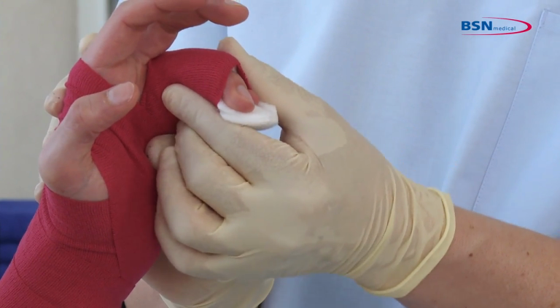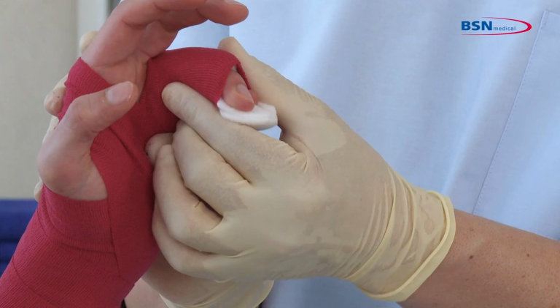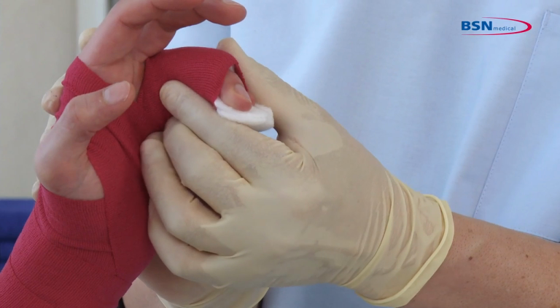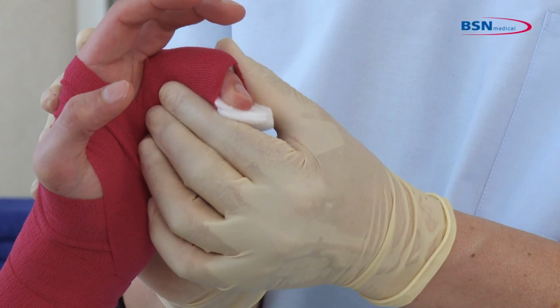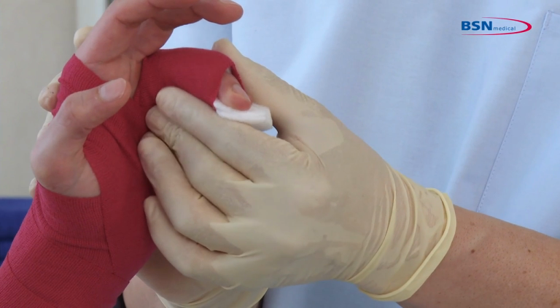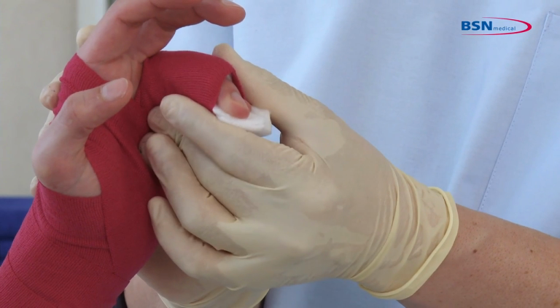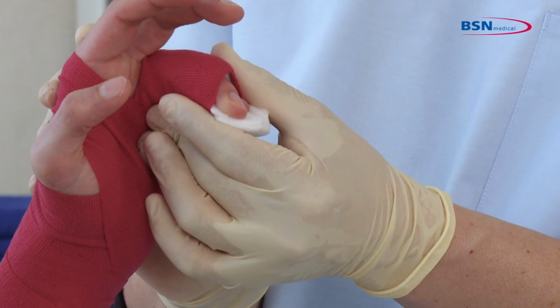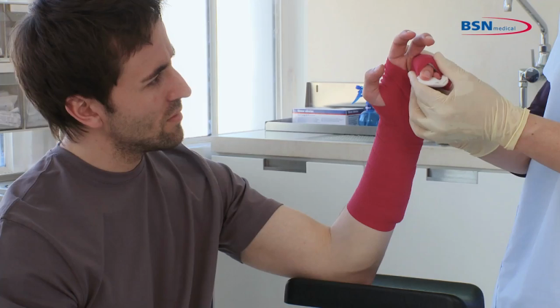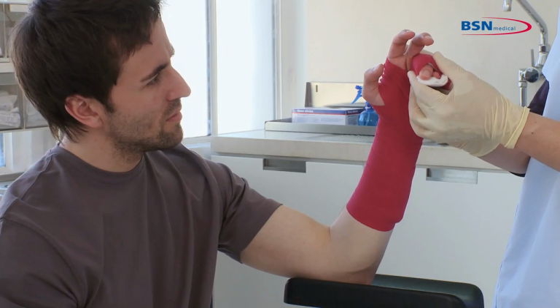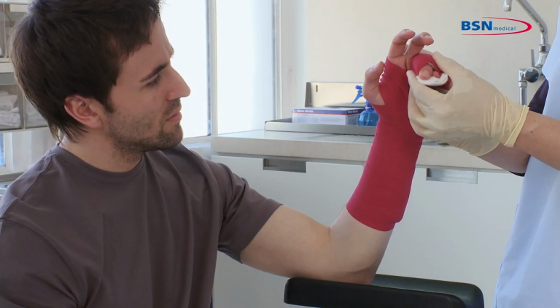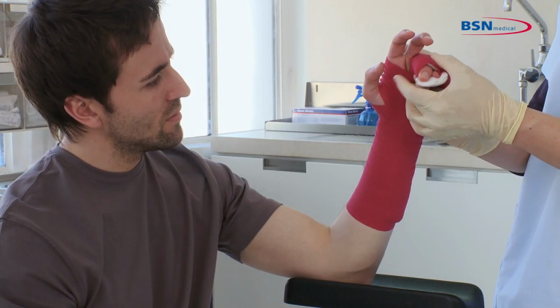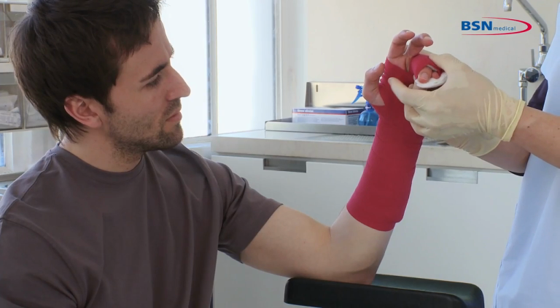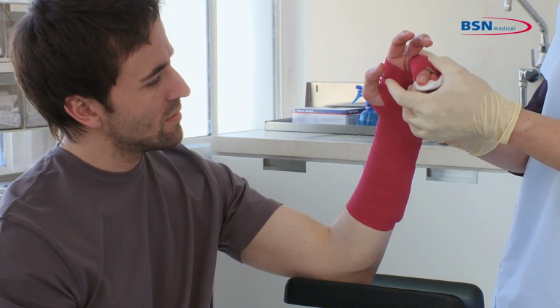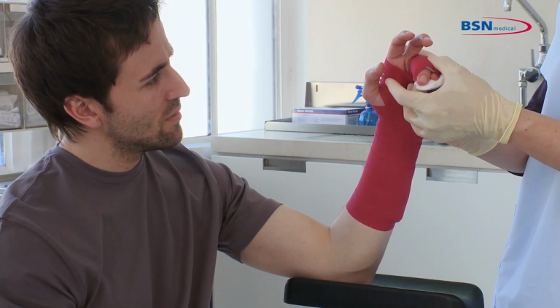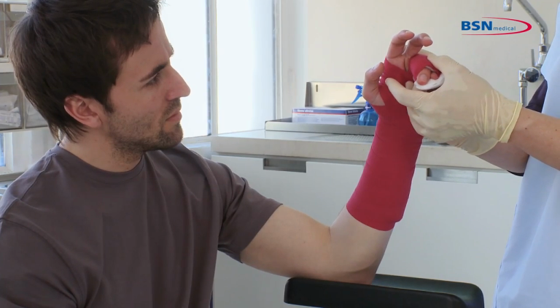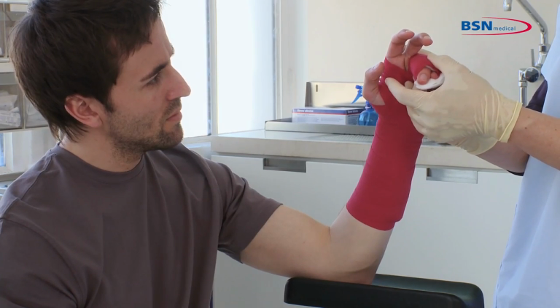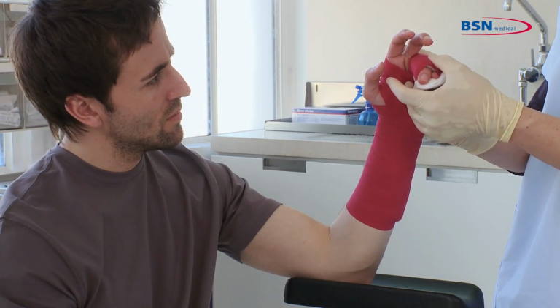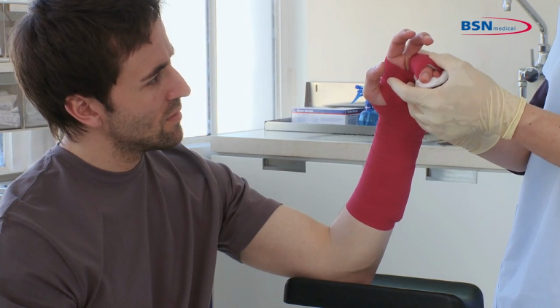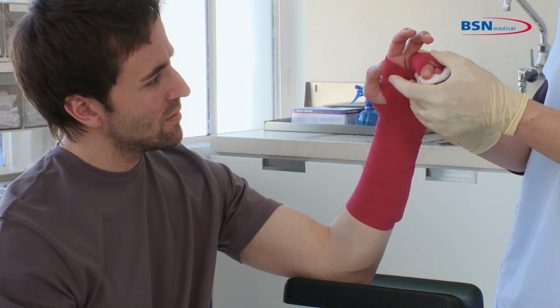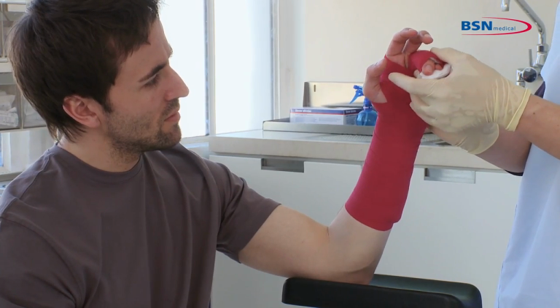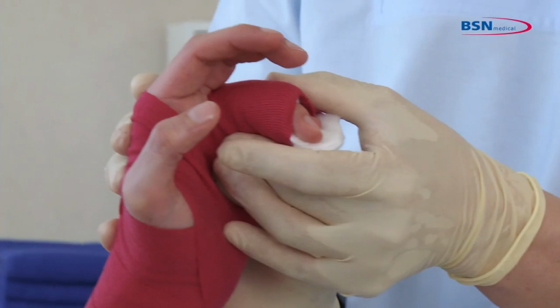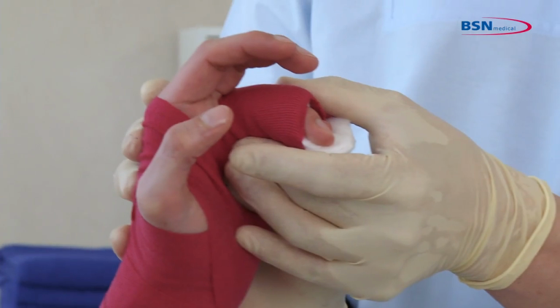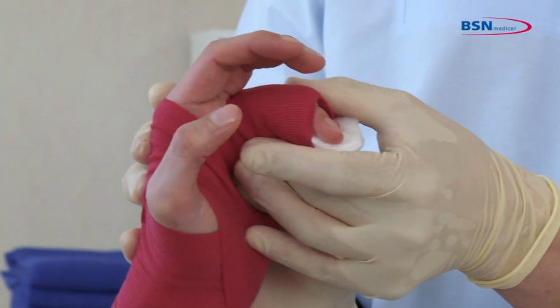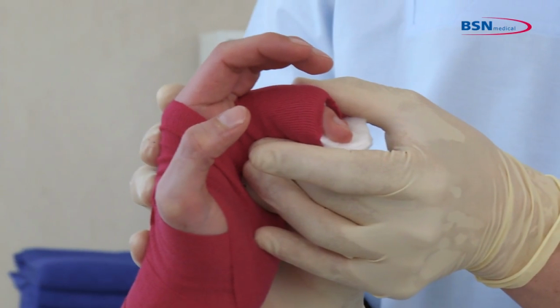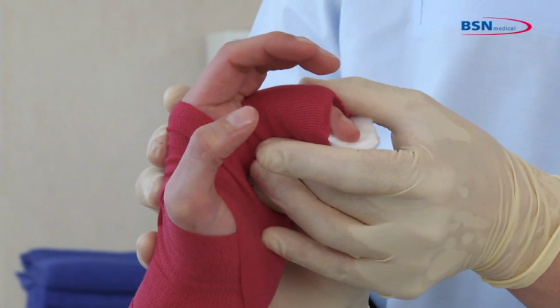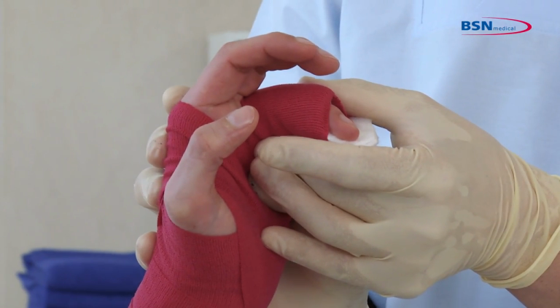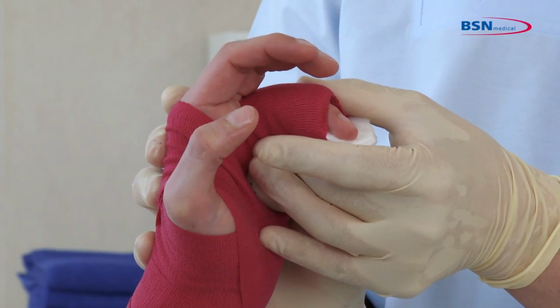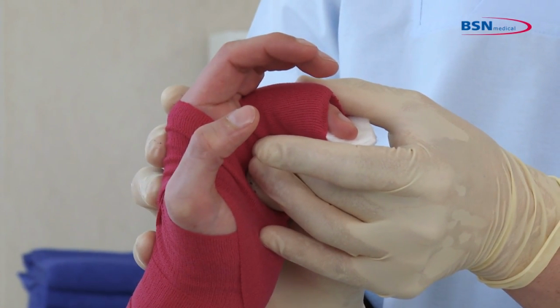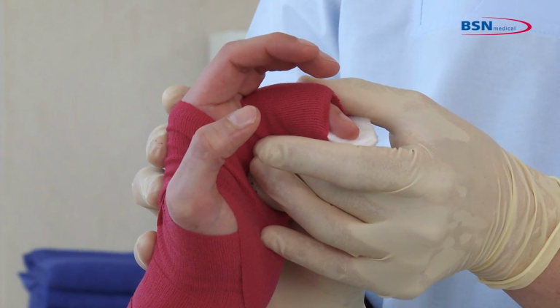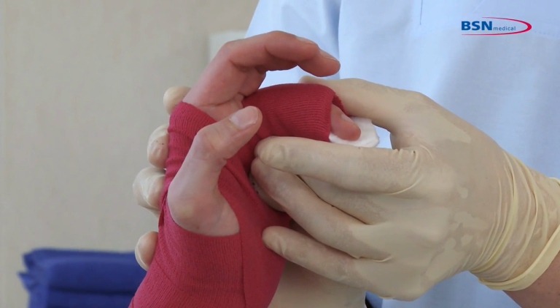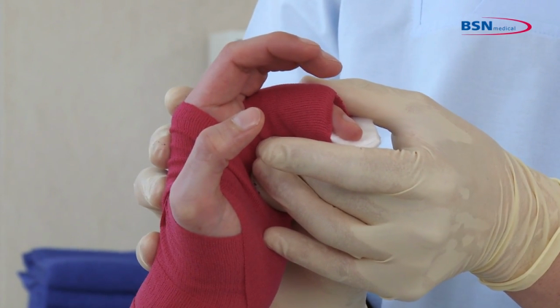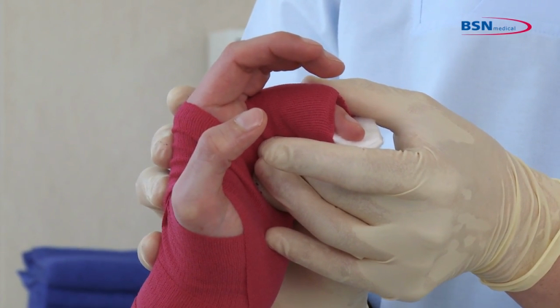Position until the splint is in a rigid position. Mould as prescribed by the physician.